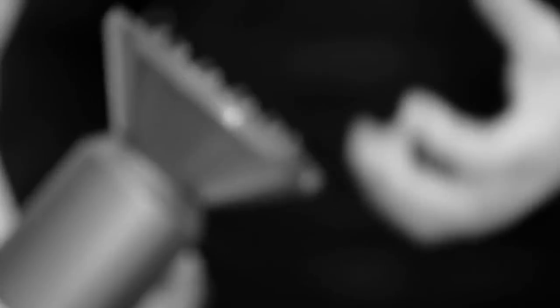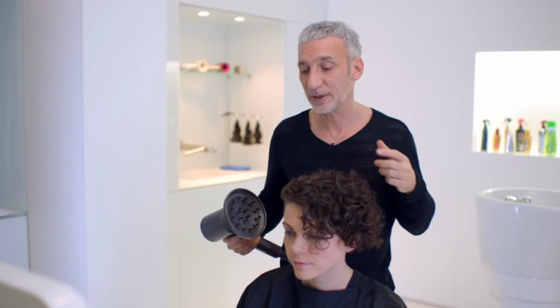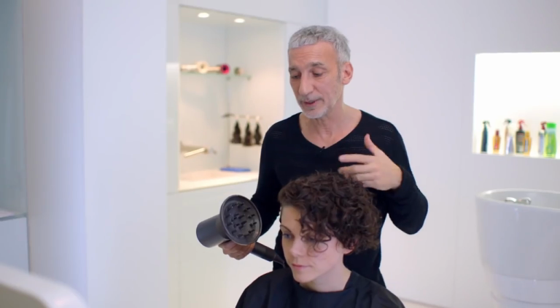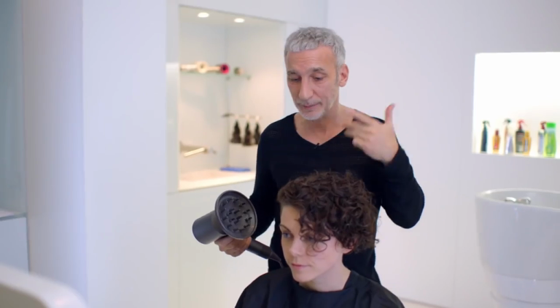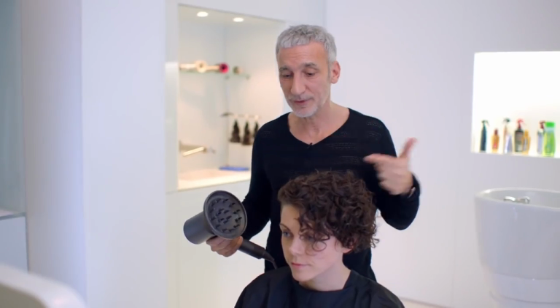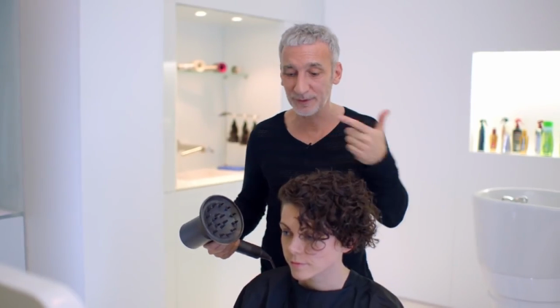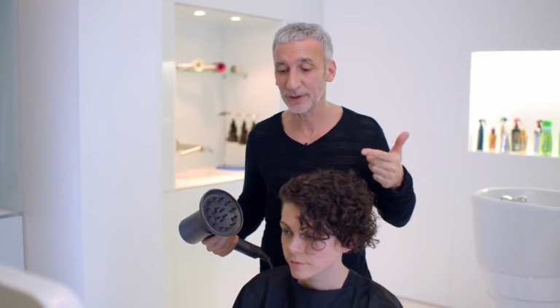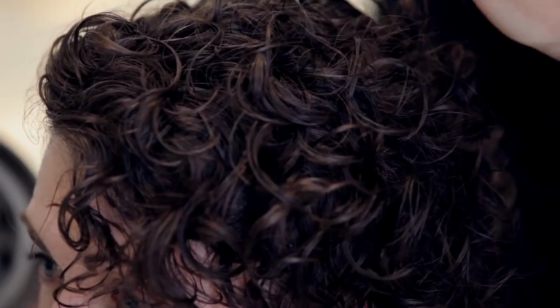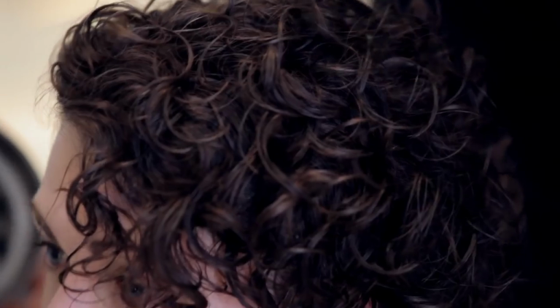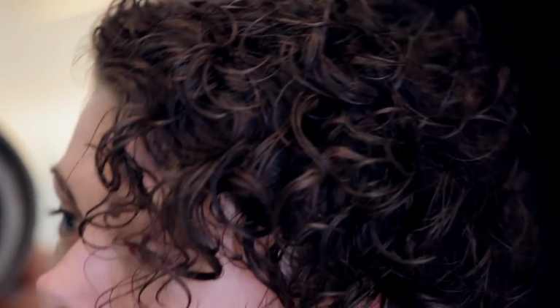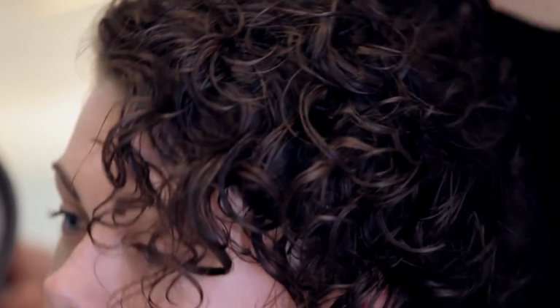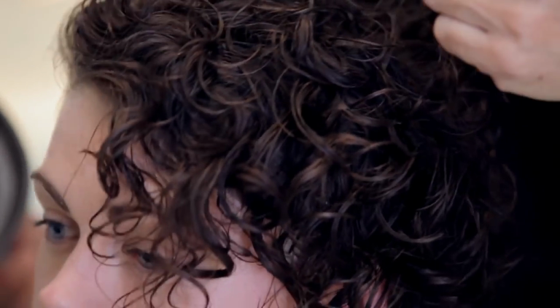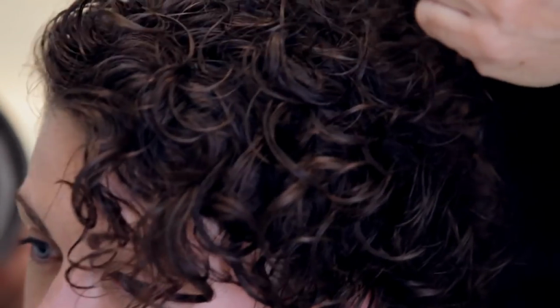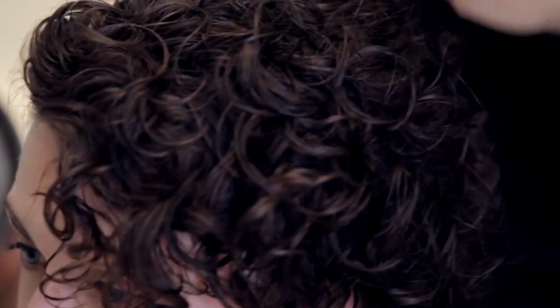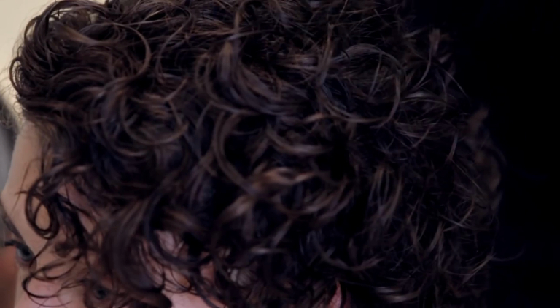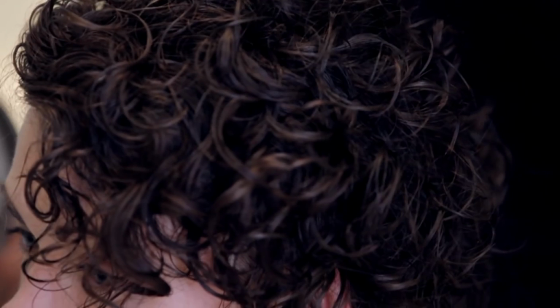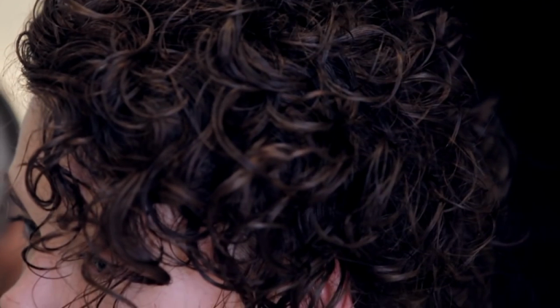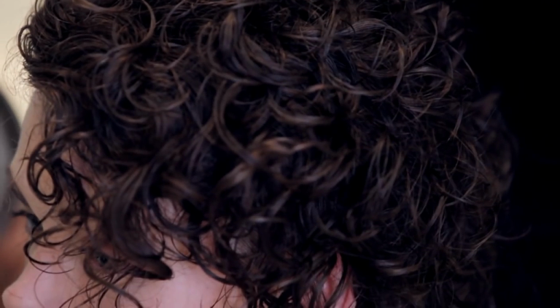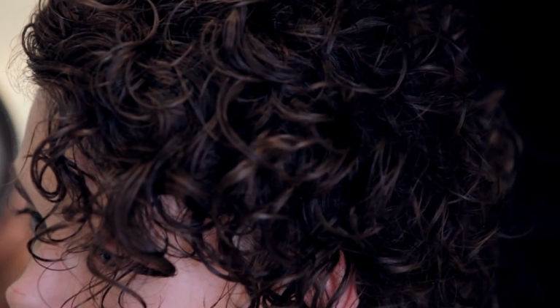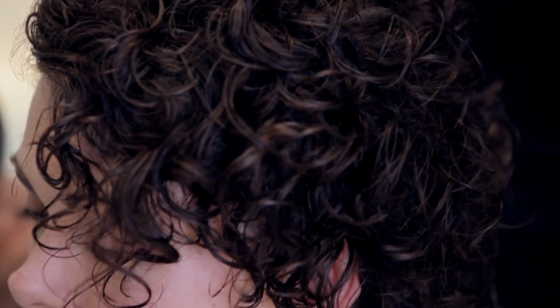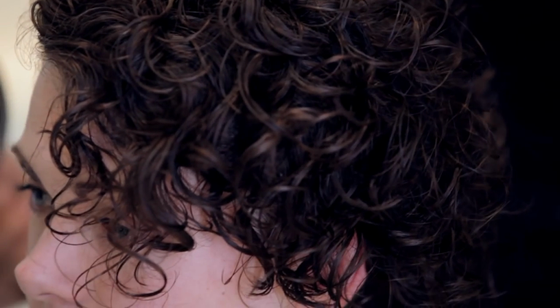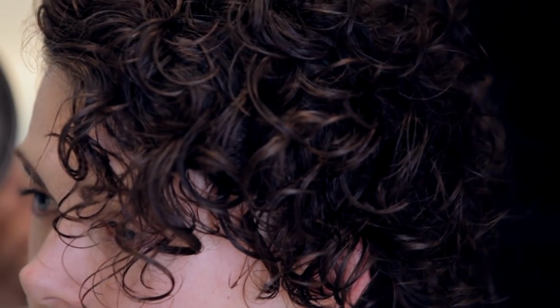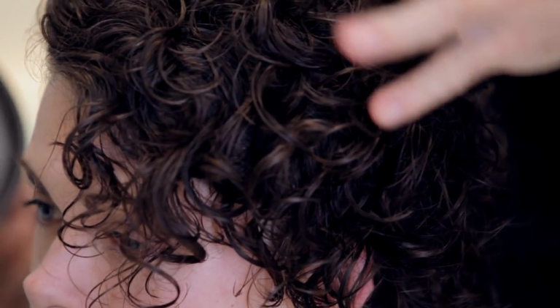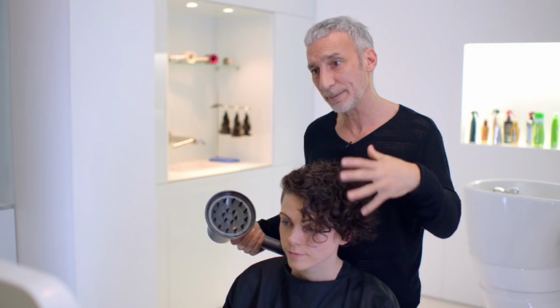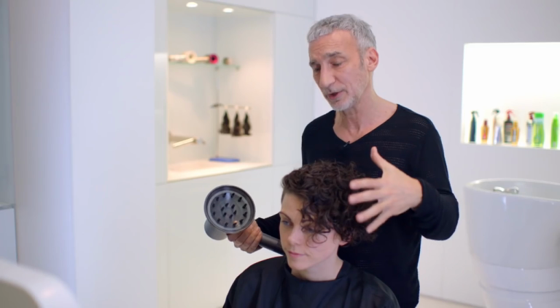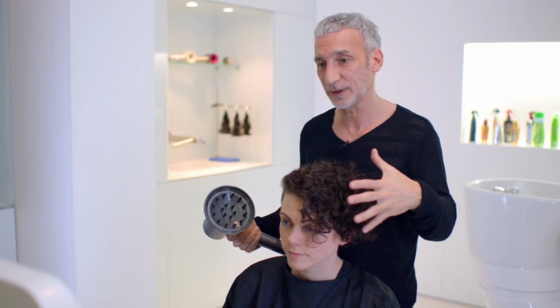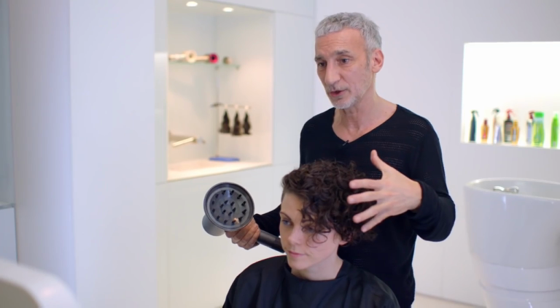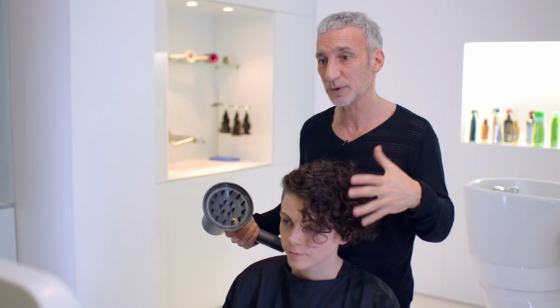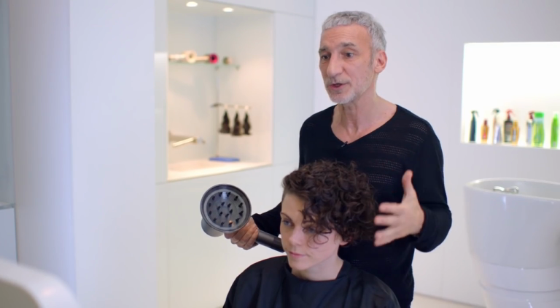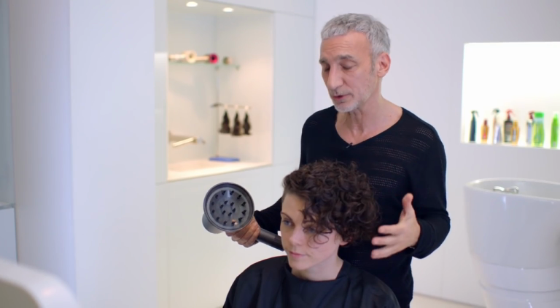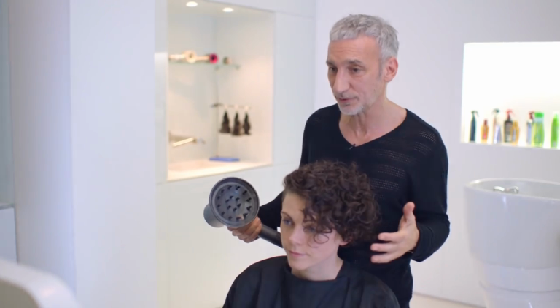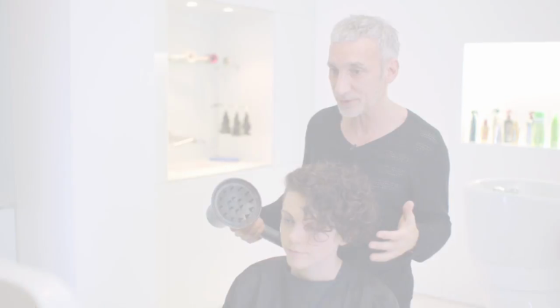The thing about a beautifully defined curl is that it's a whole bunch of hairs that are stuck together. Imperfect curls will start to look like frizz.